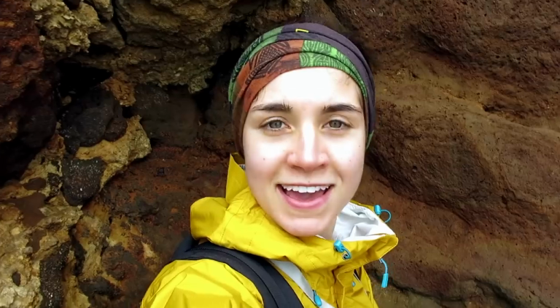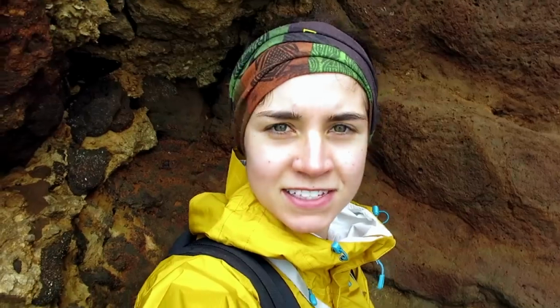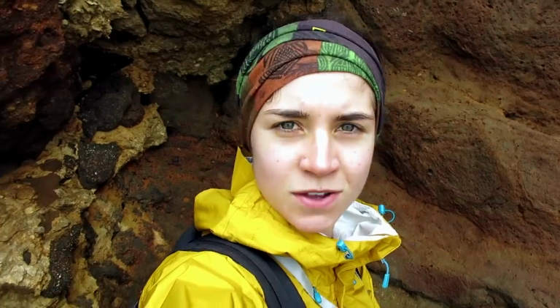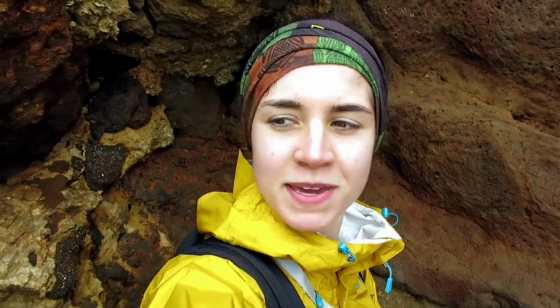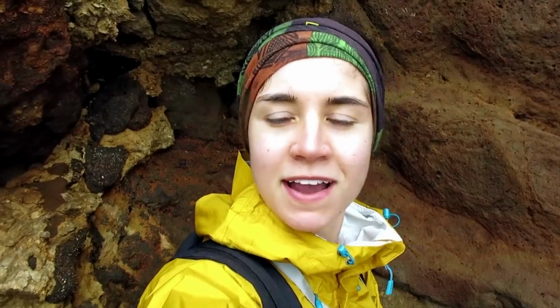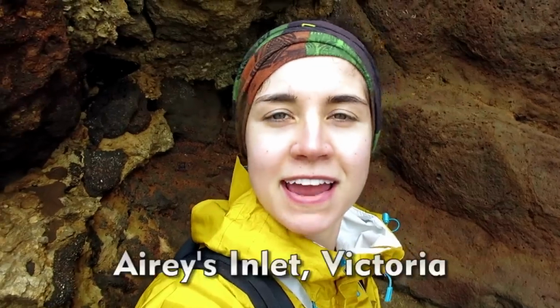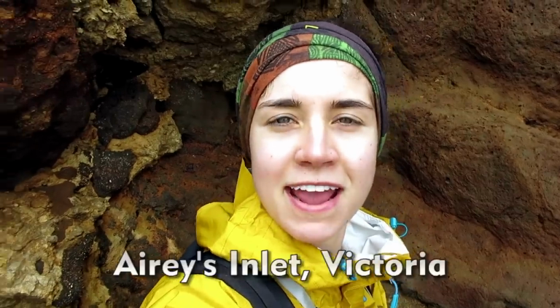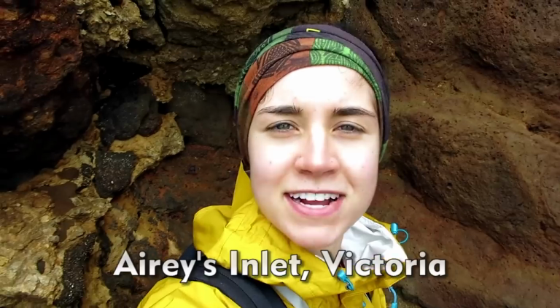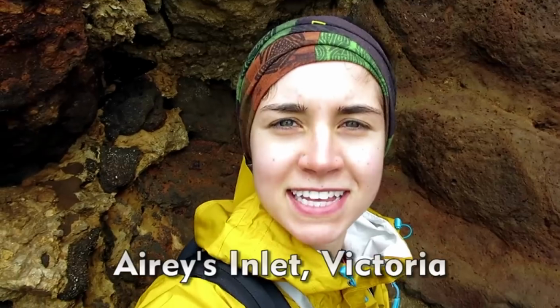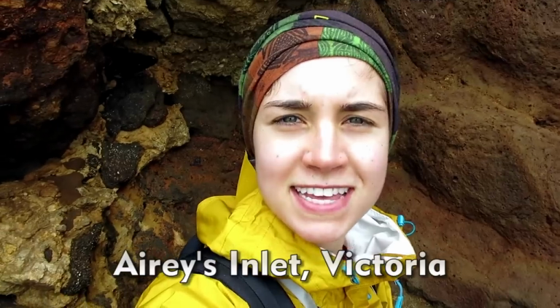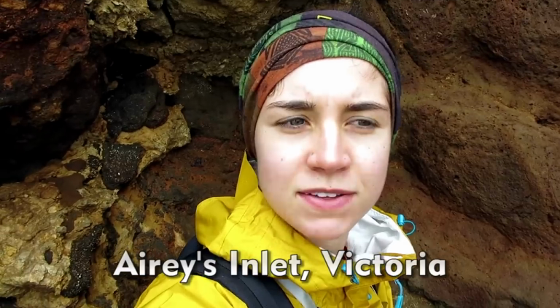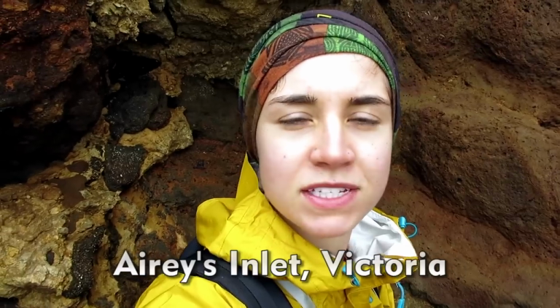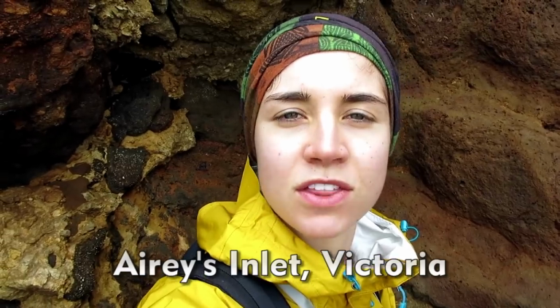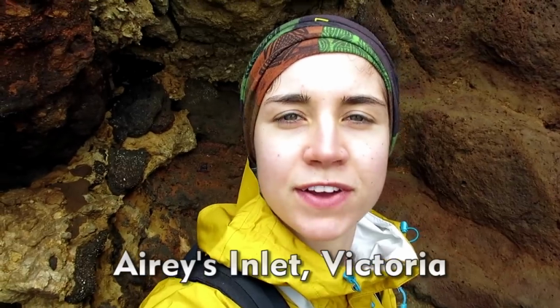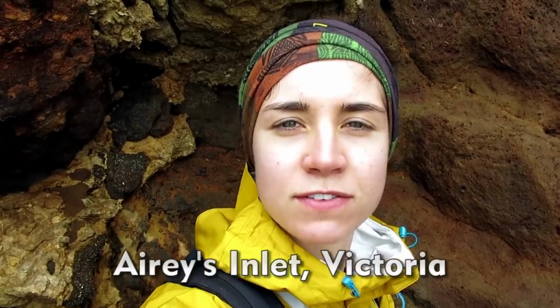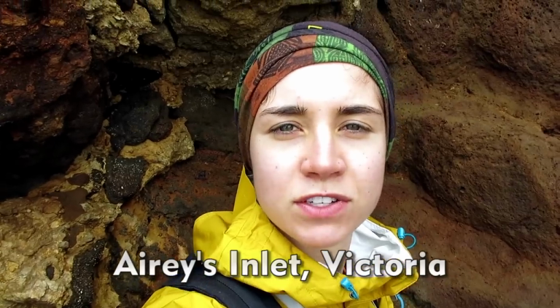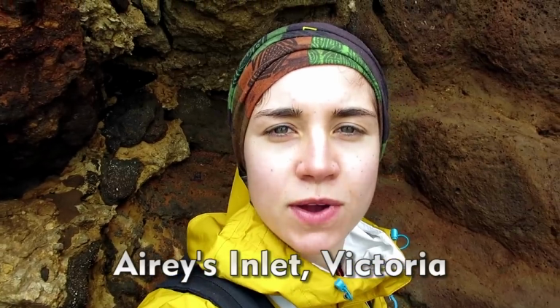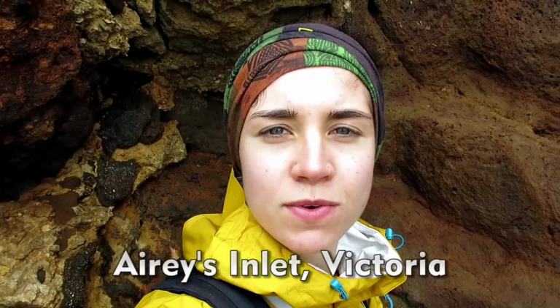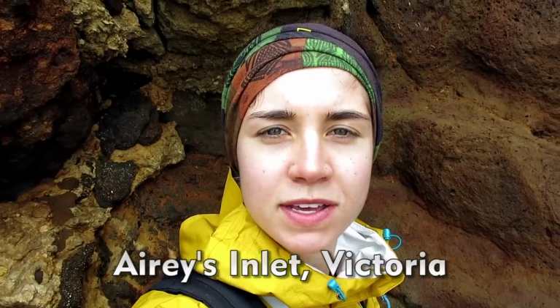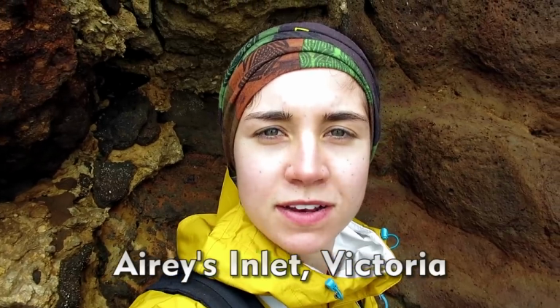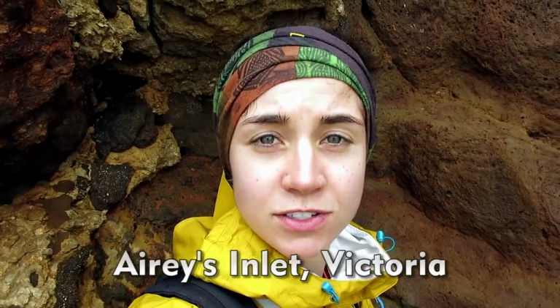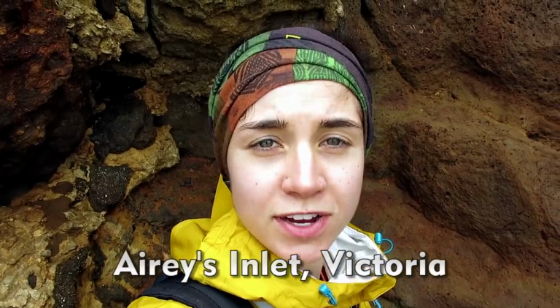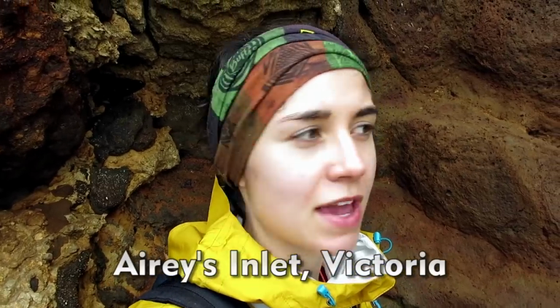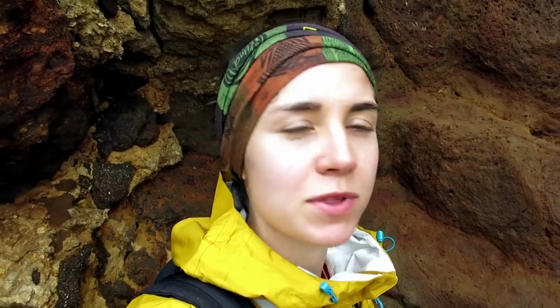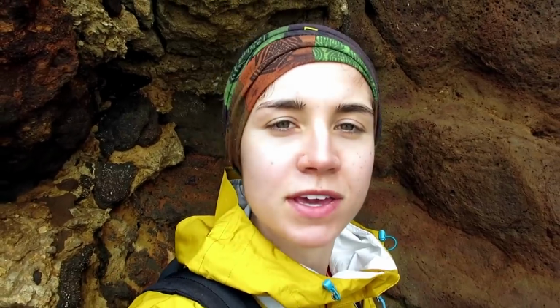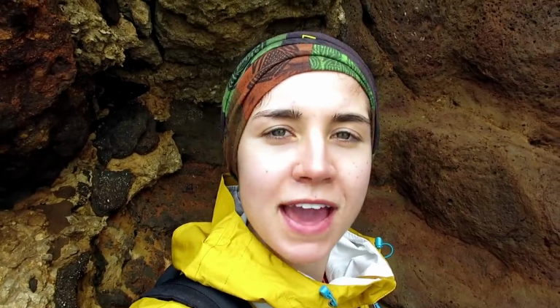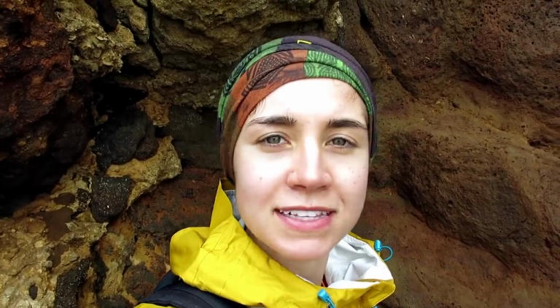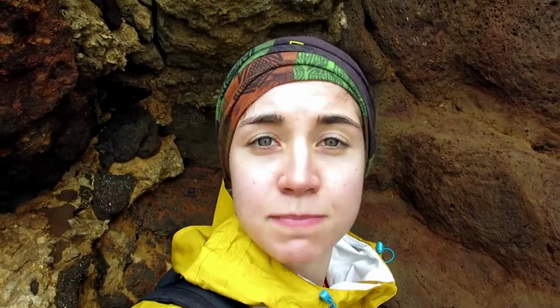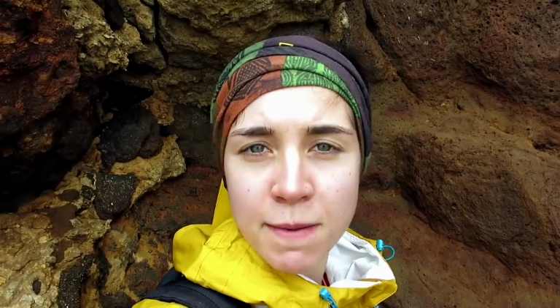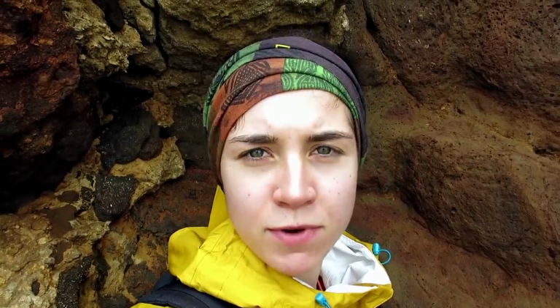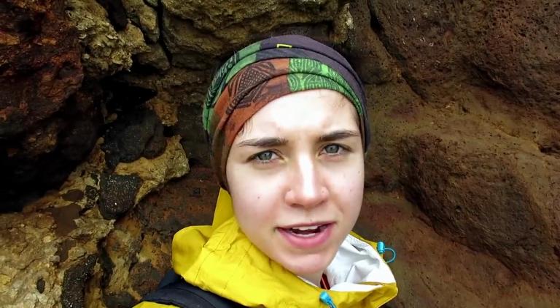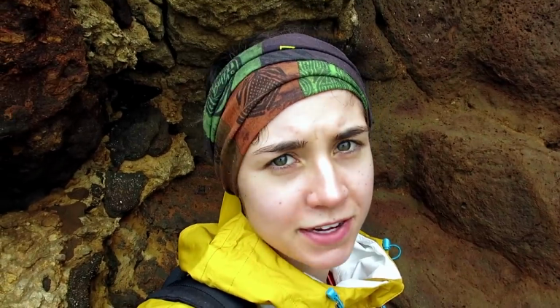I'm here at Aries Inlet on the Great Ocean Road in Australia, and we're looking at some of these features right here.